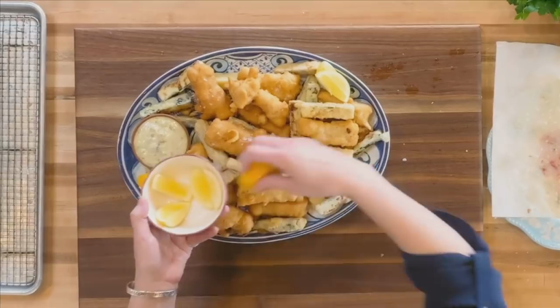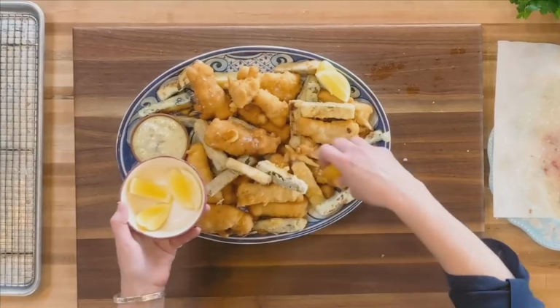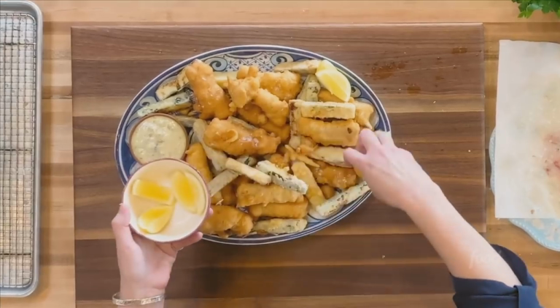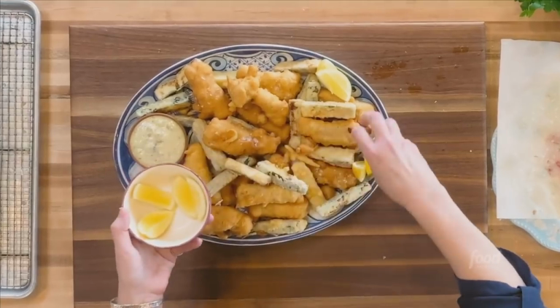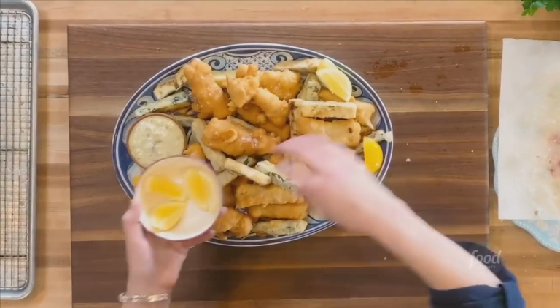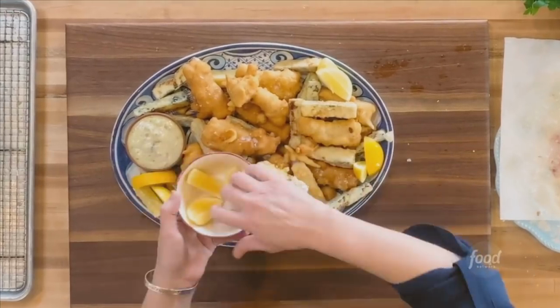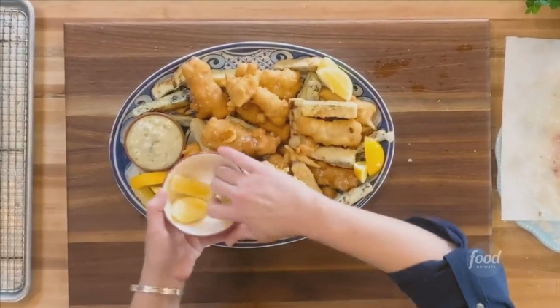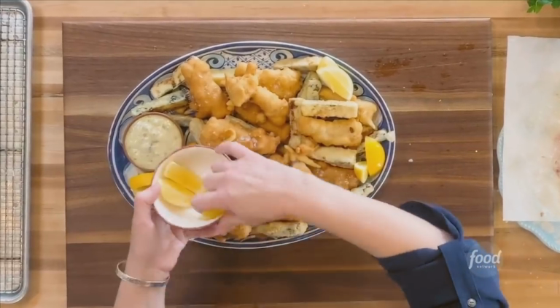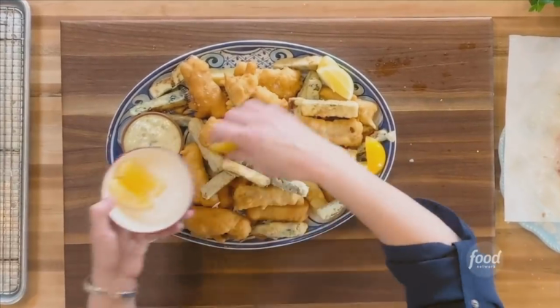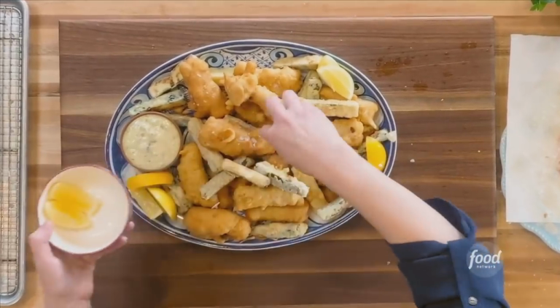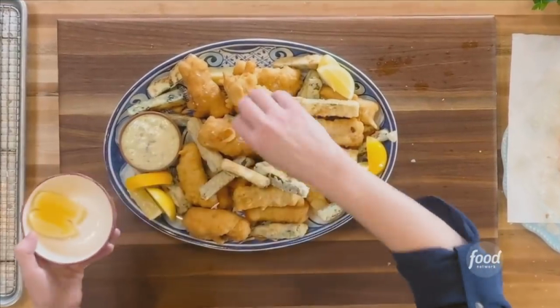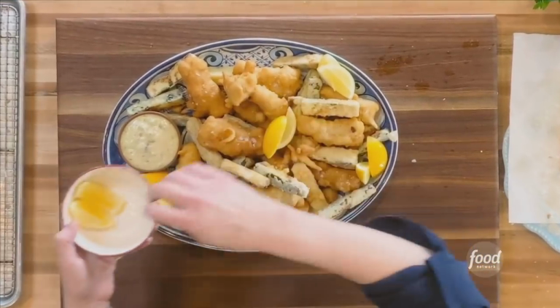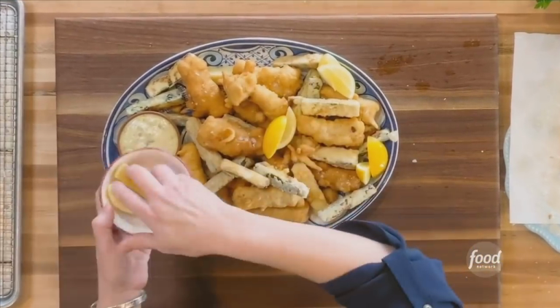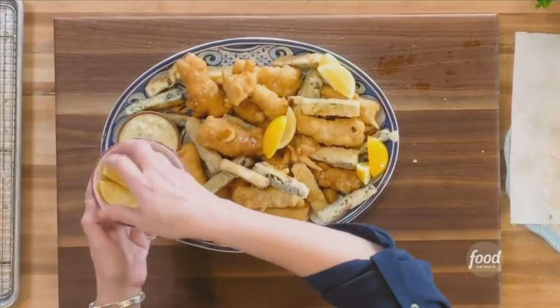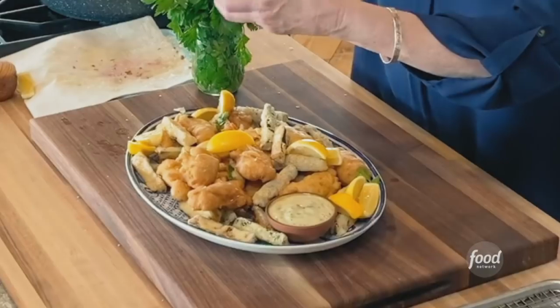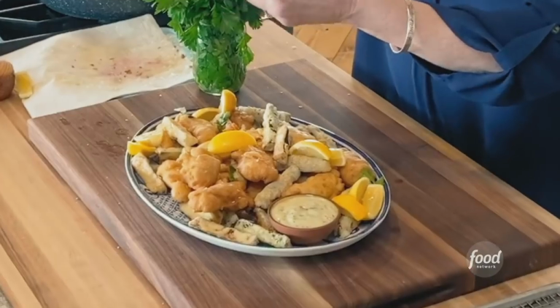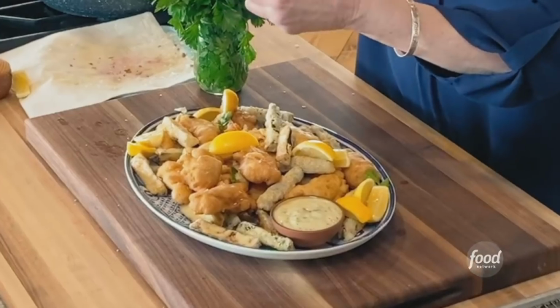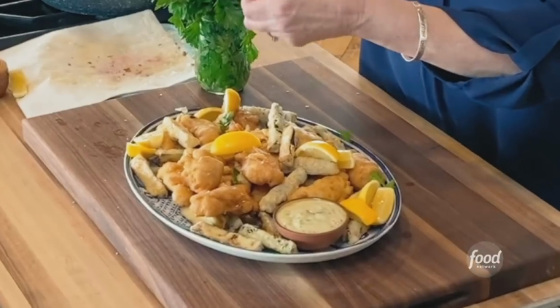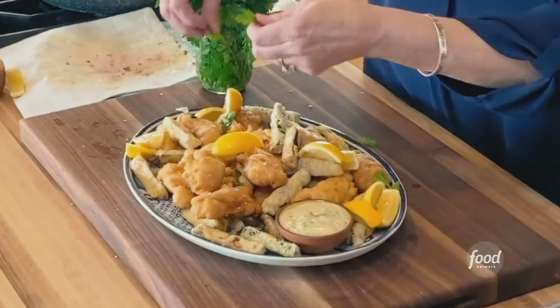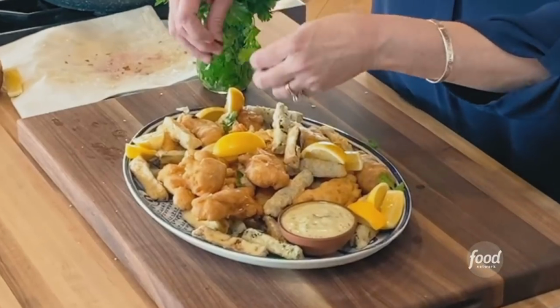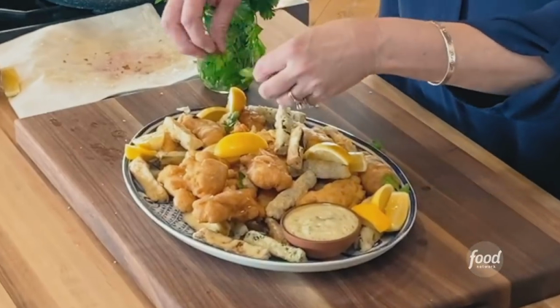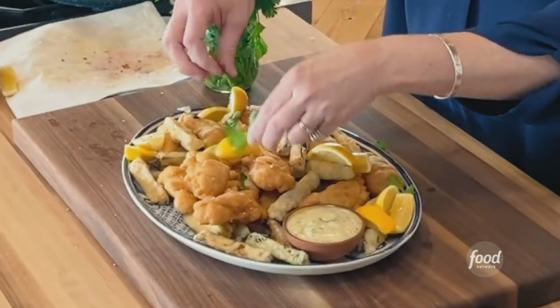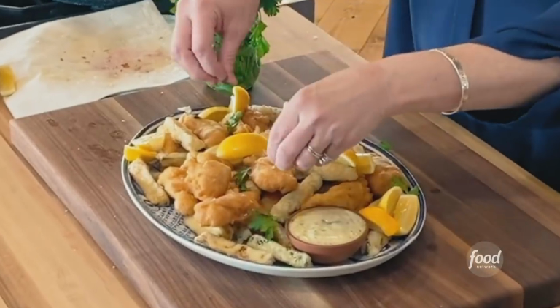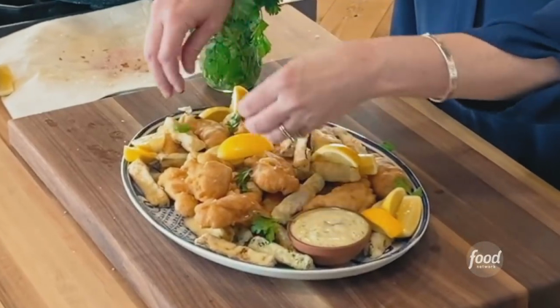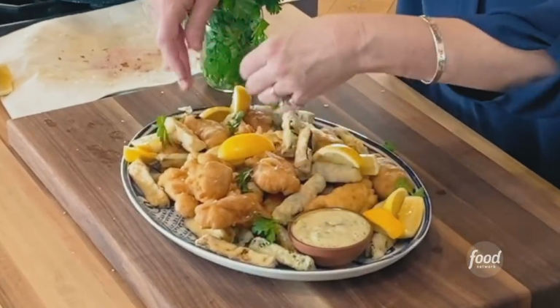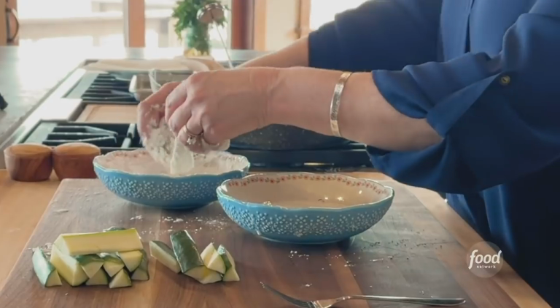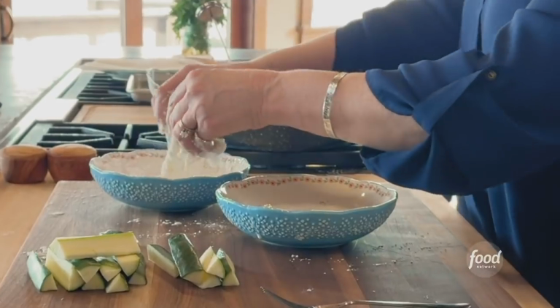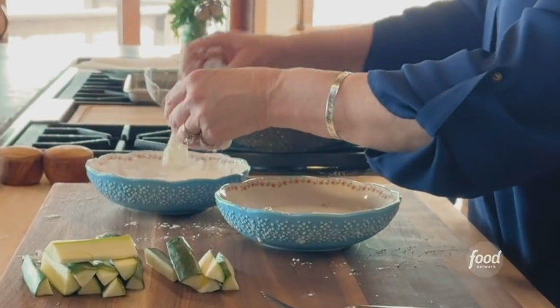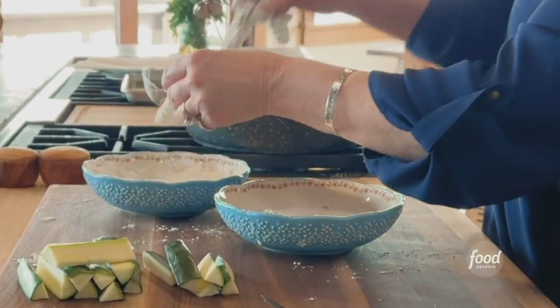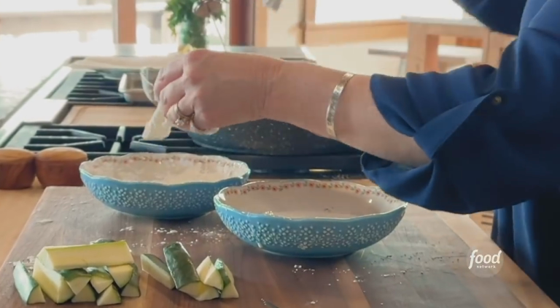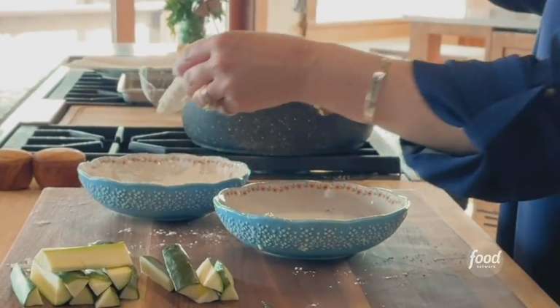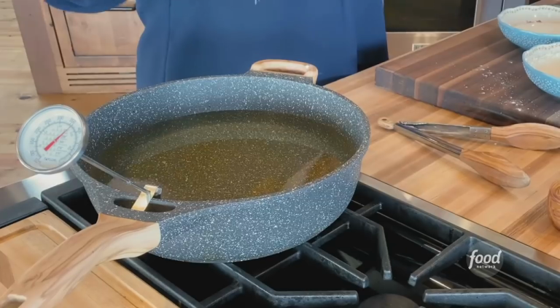Fish and zucchini — I'm going to fry them both. So it's basically fancy fish and zucchini fries.